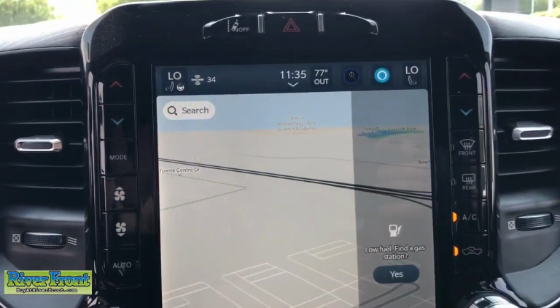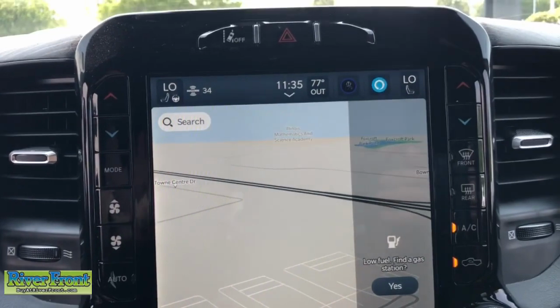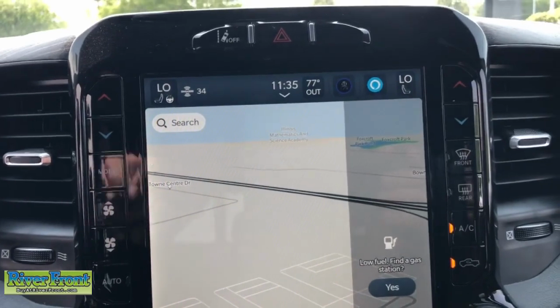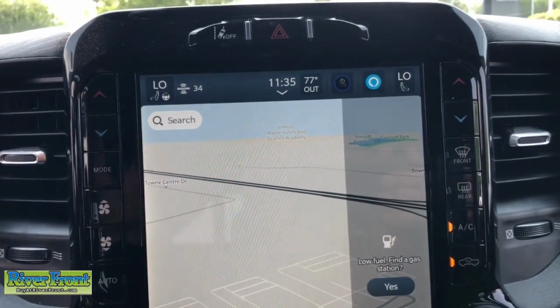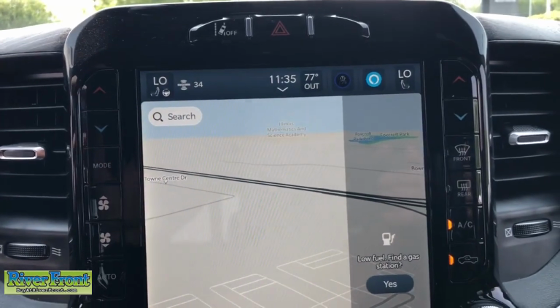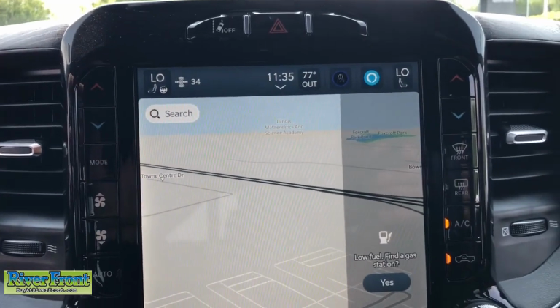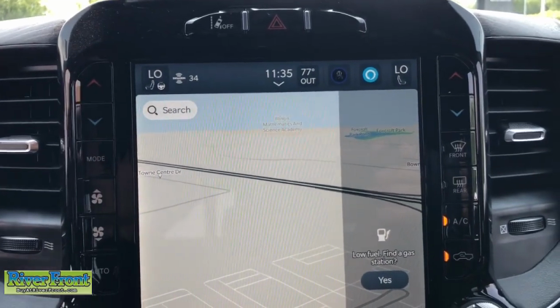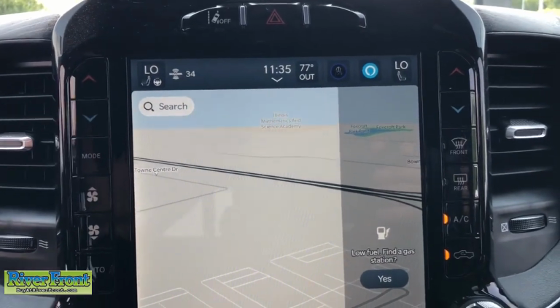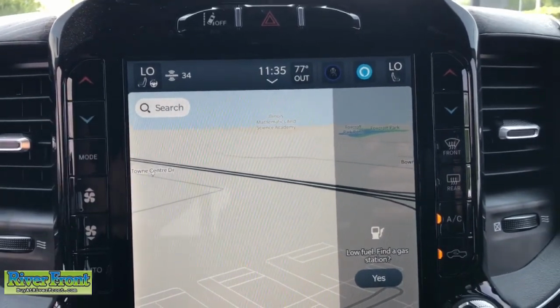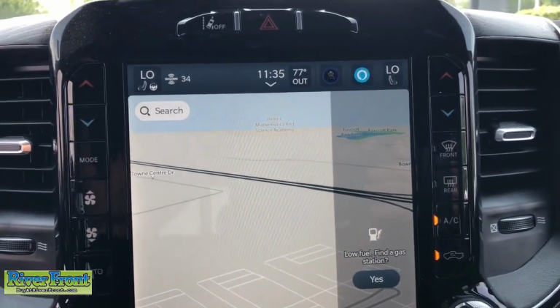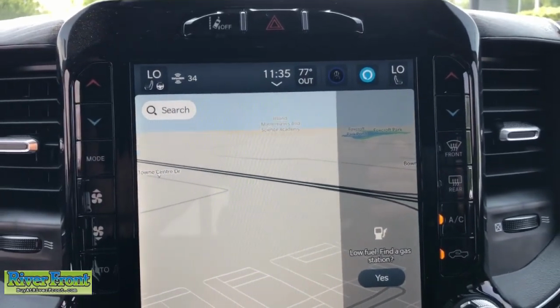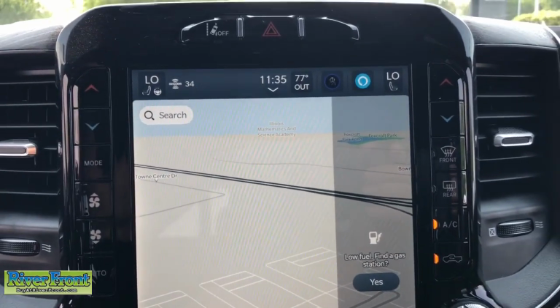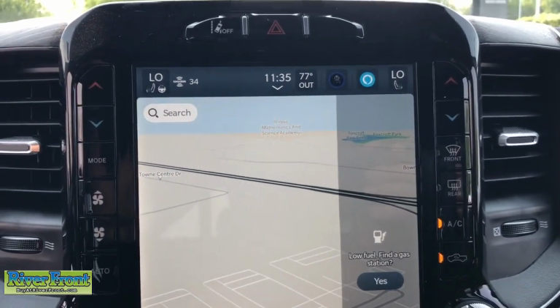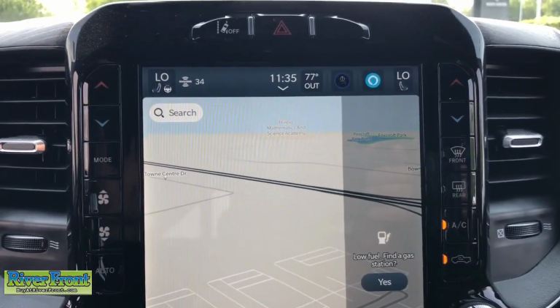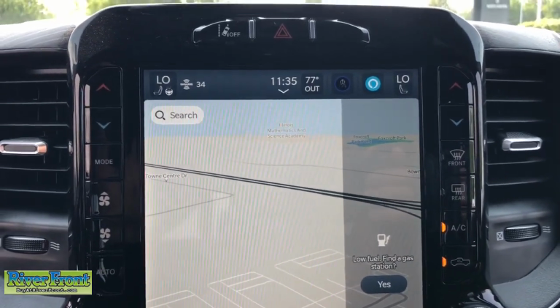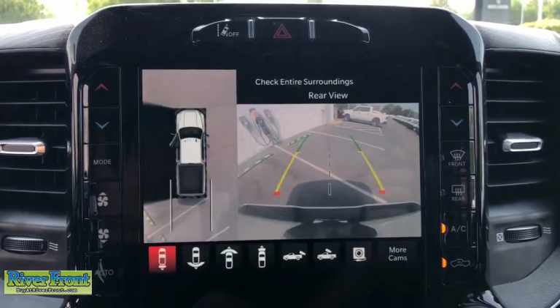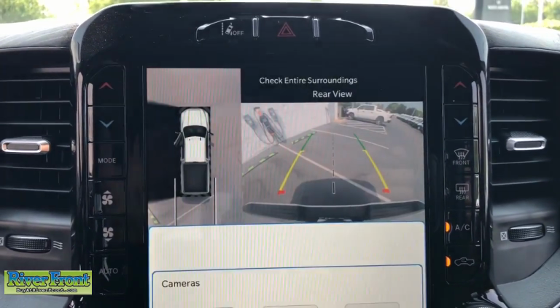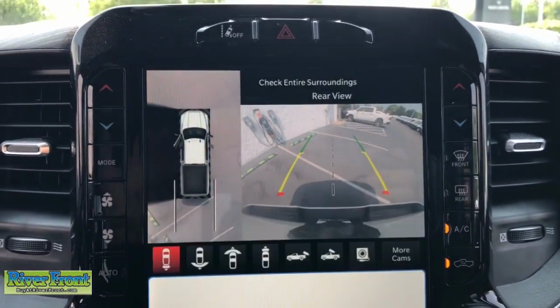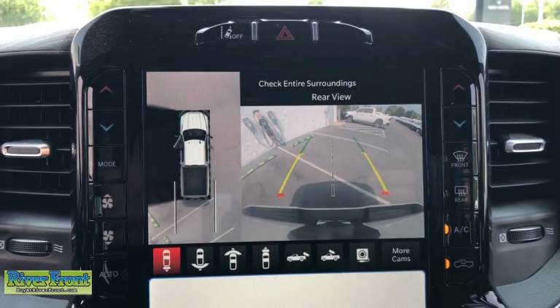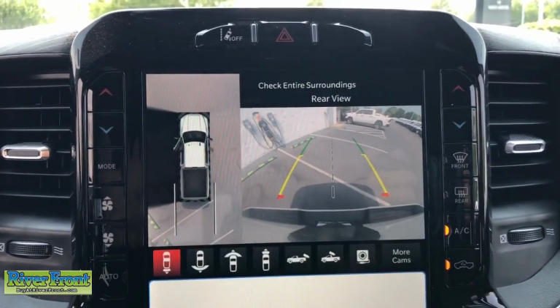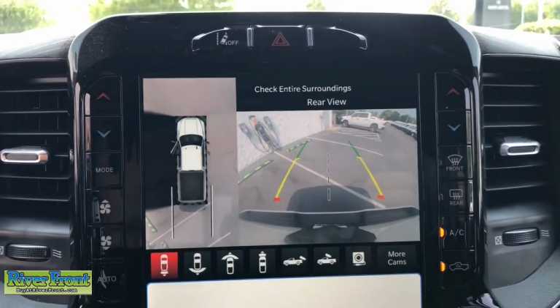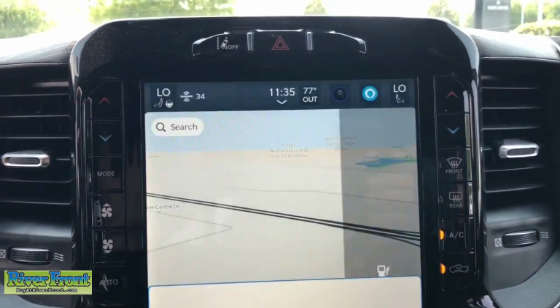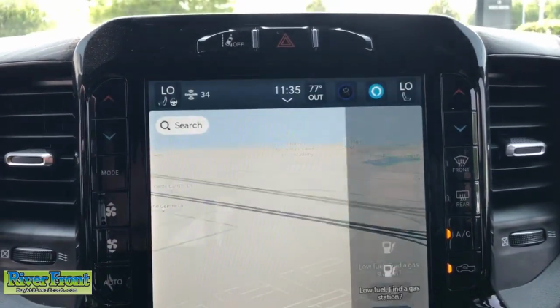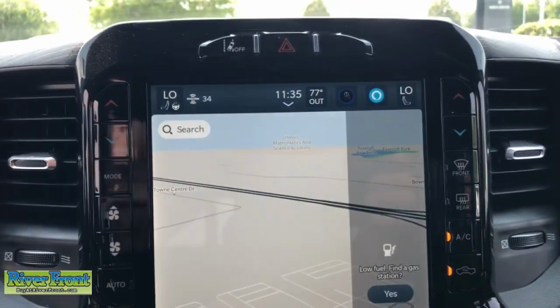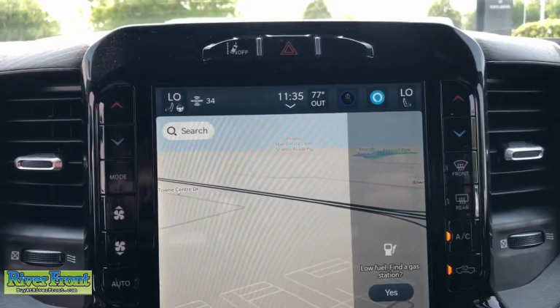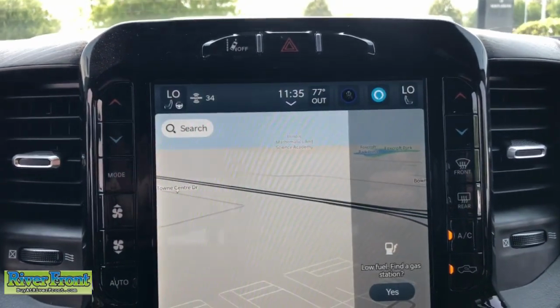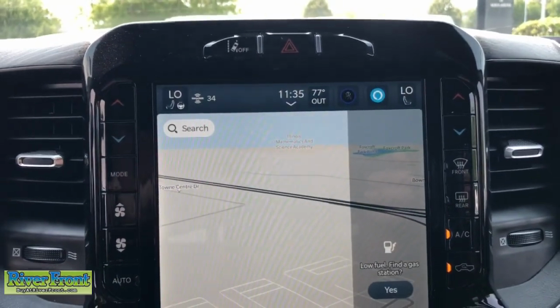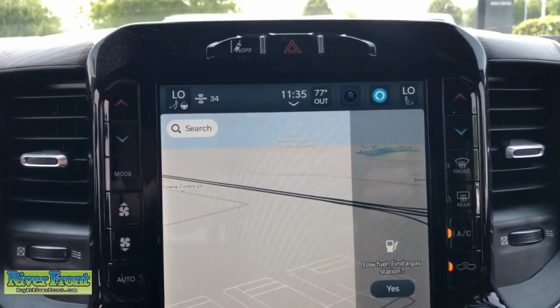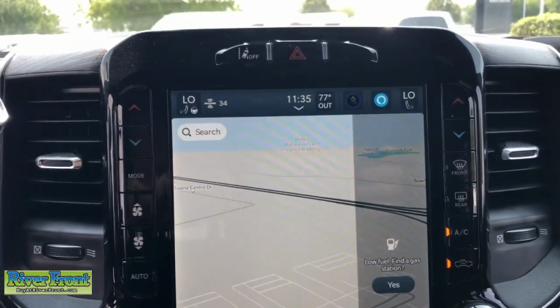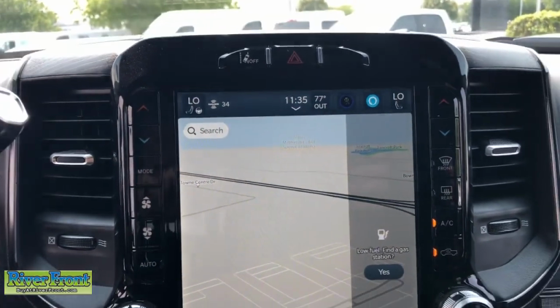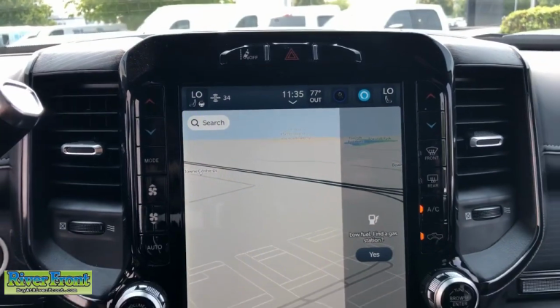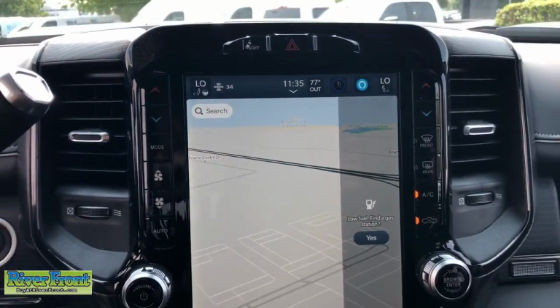Heated driver's seat, keyless entry, navigation system, keyless start, and power passenger seat.